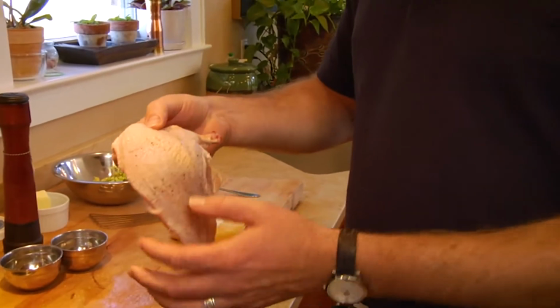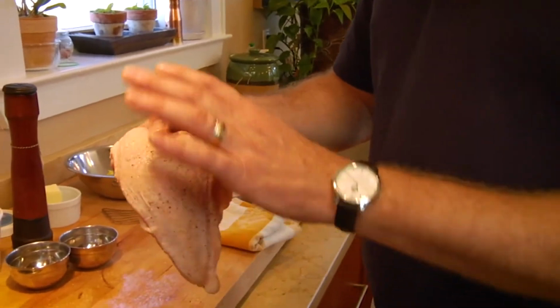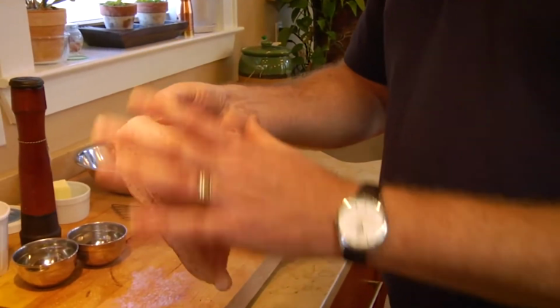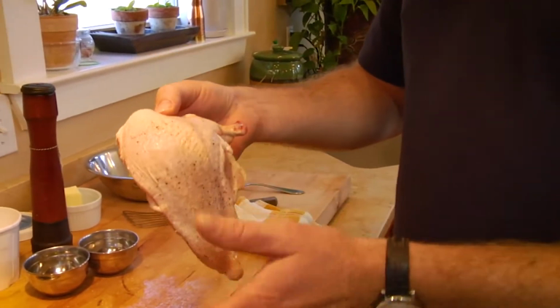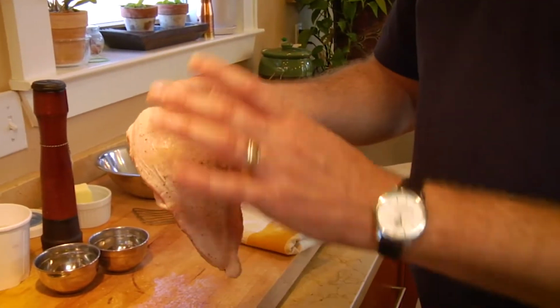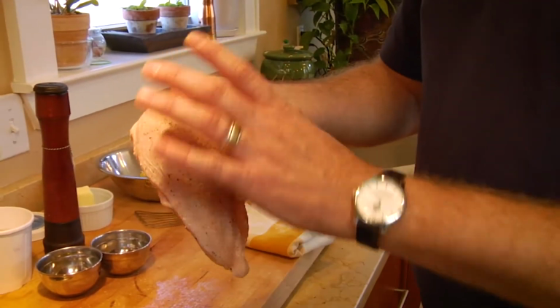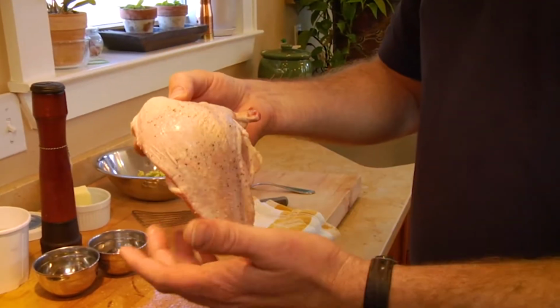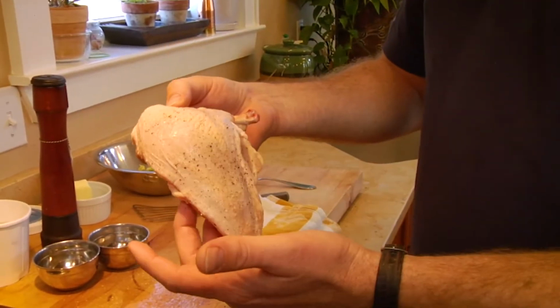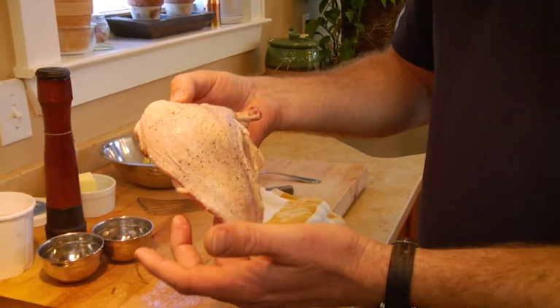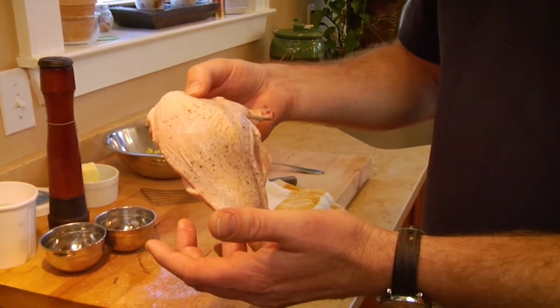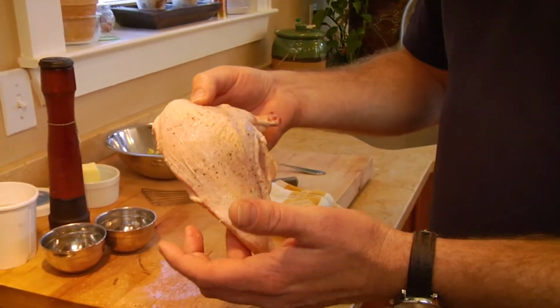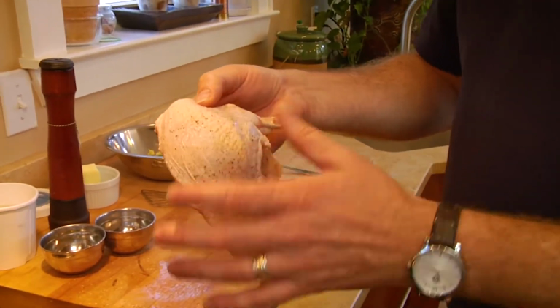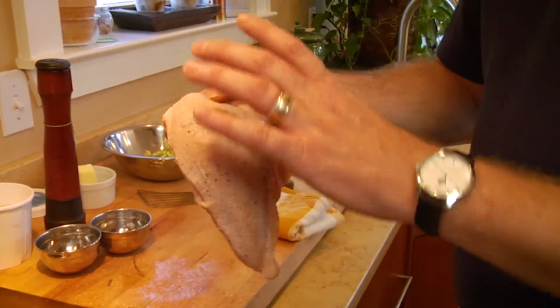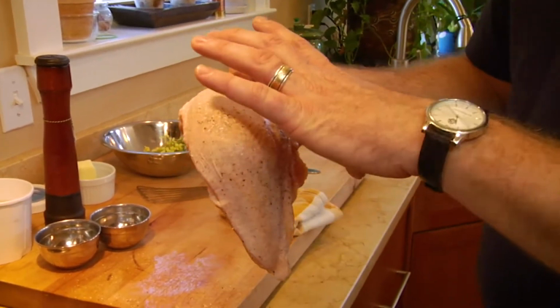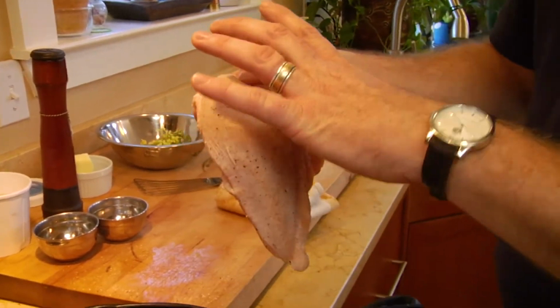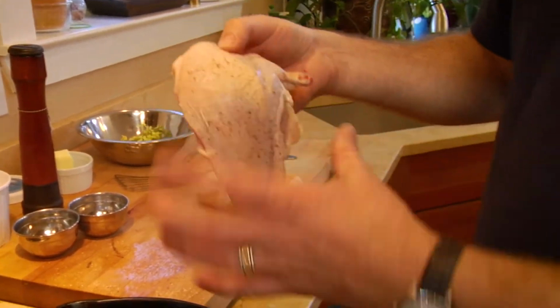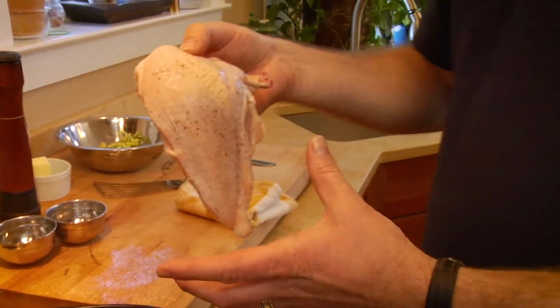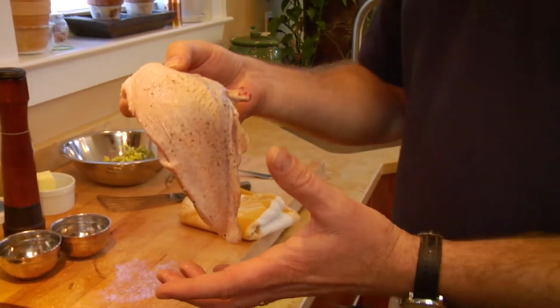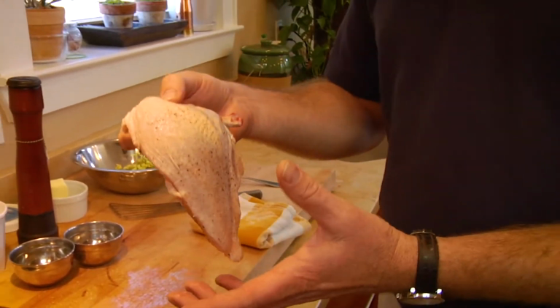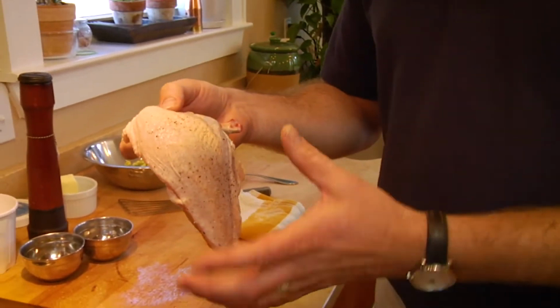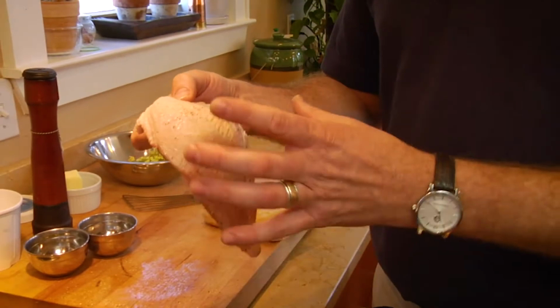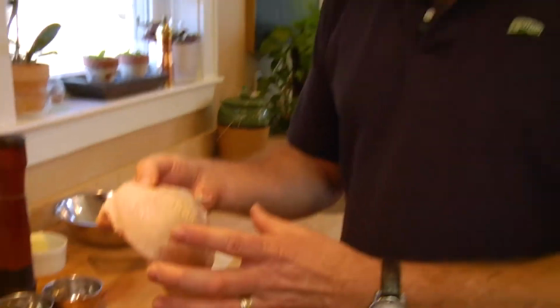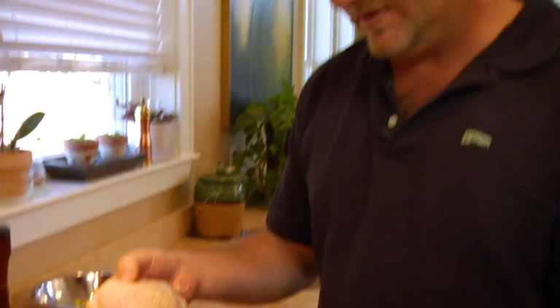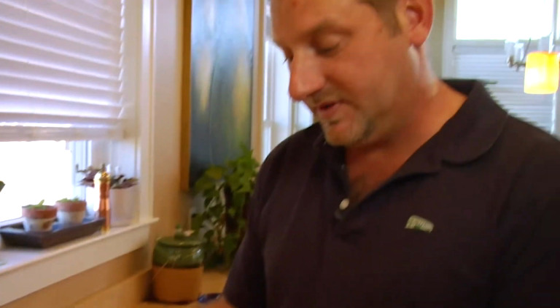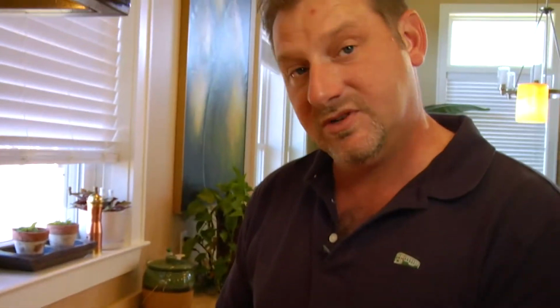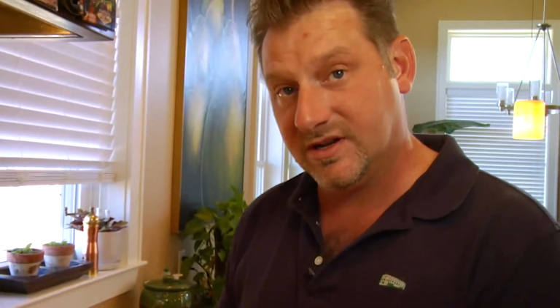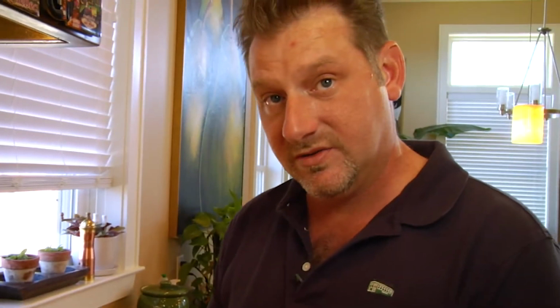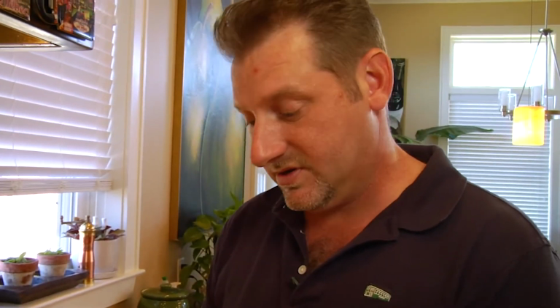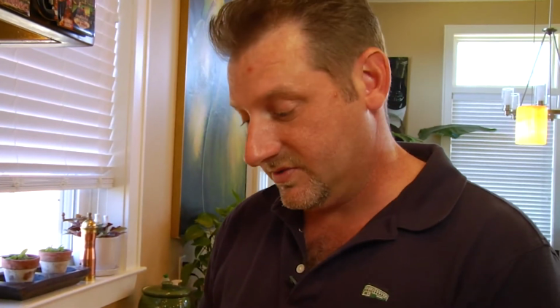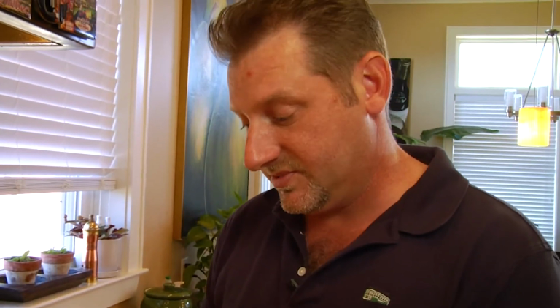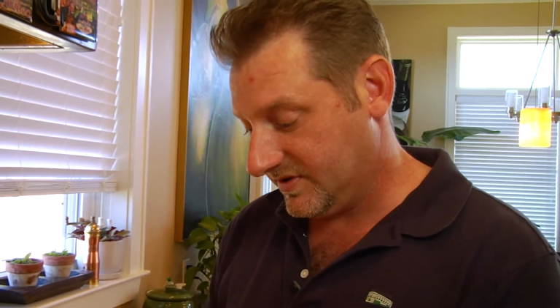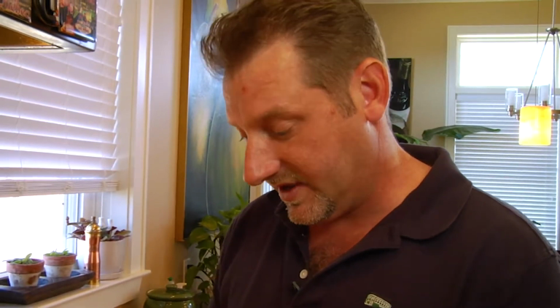Leave the skin on — especially on a nice farm chicken like this. The skin is really going to be amazing on this piece of chicken, and you want to preserve that.